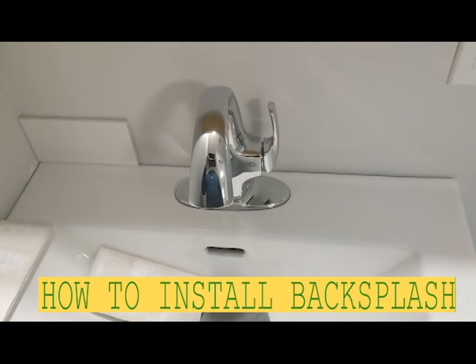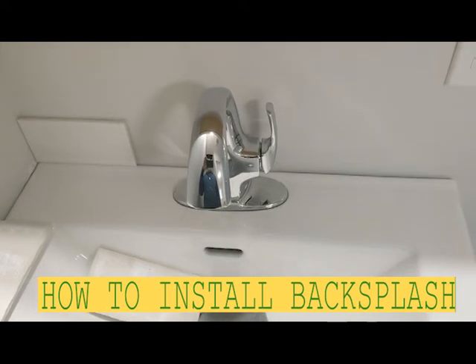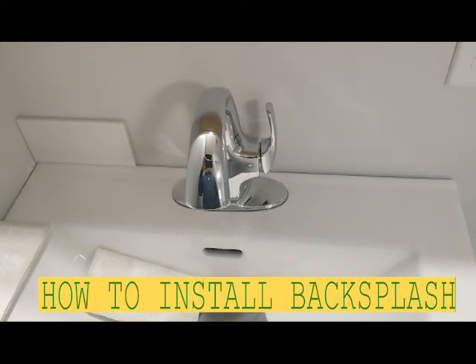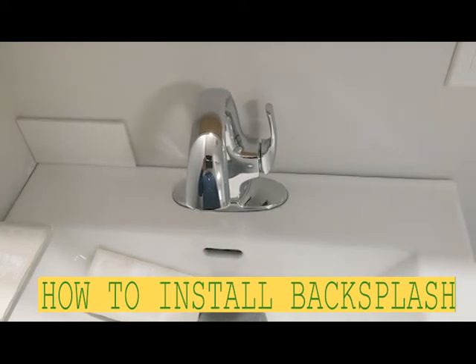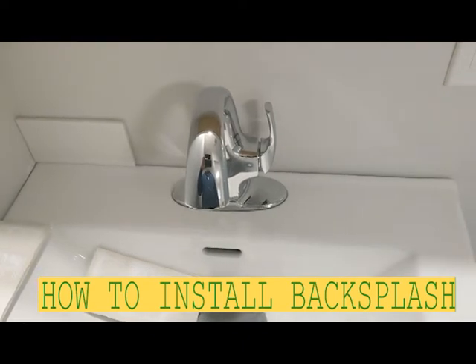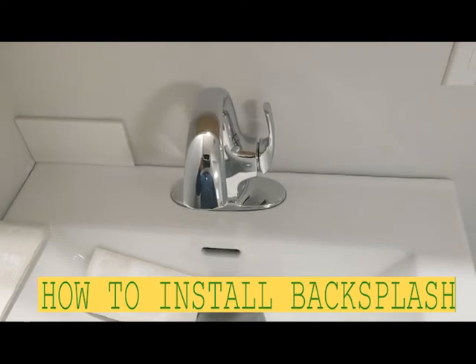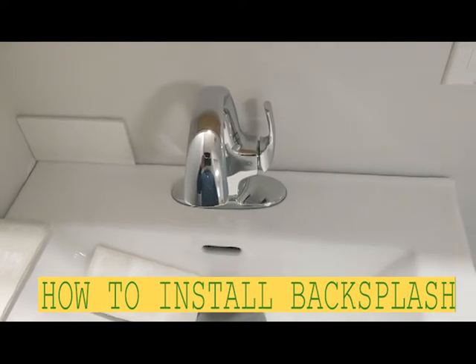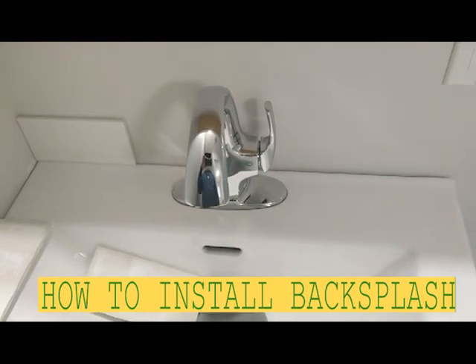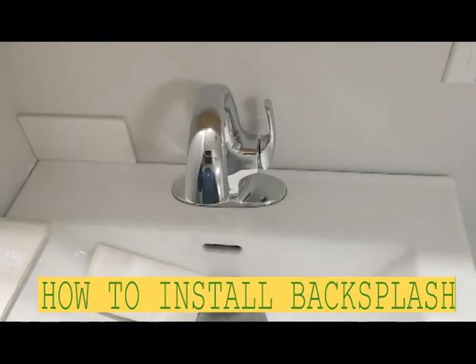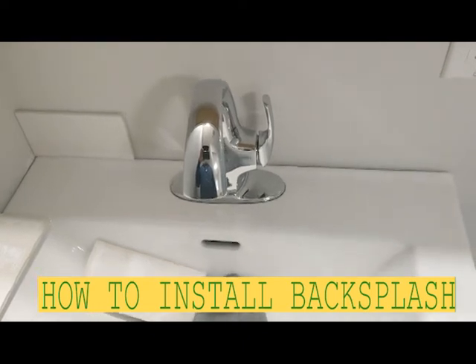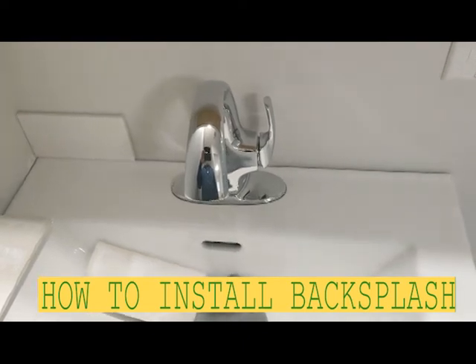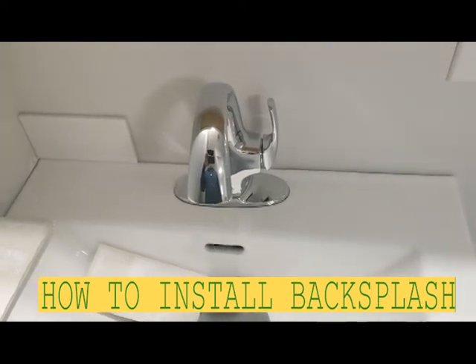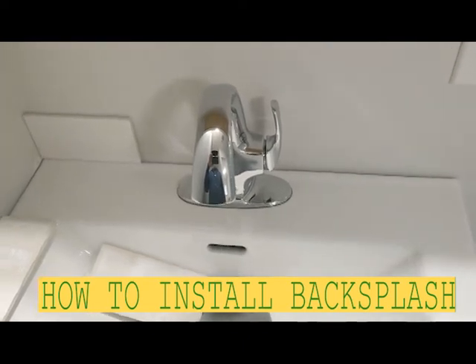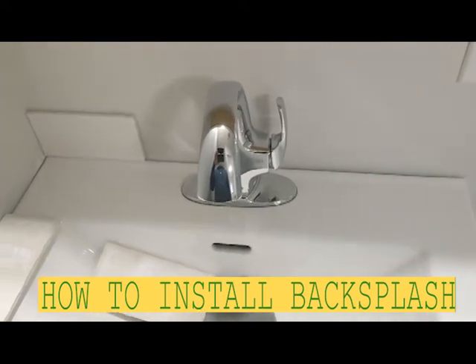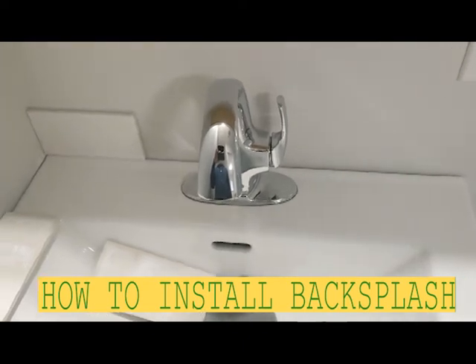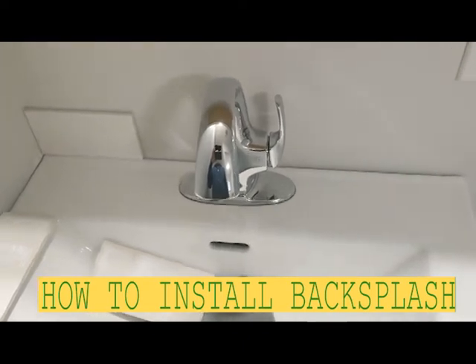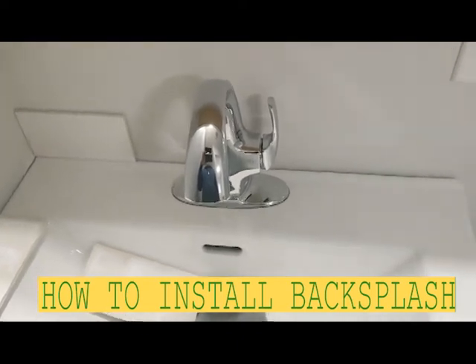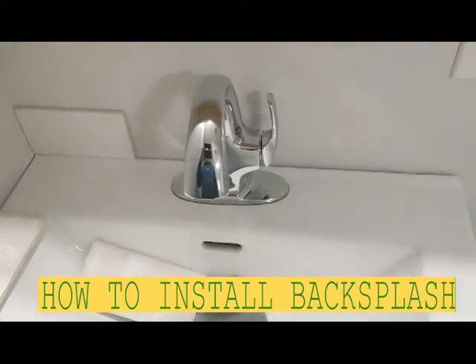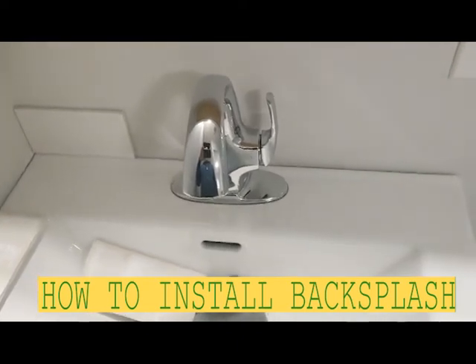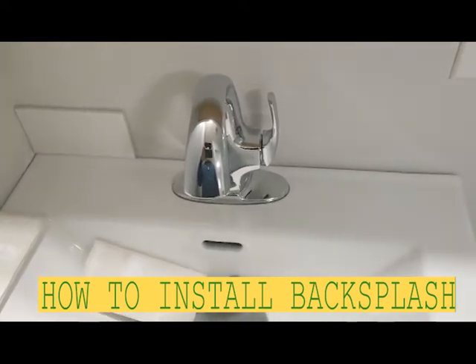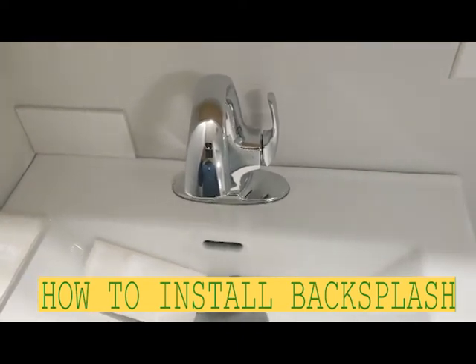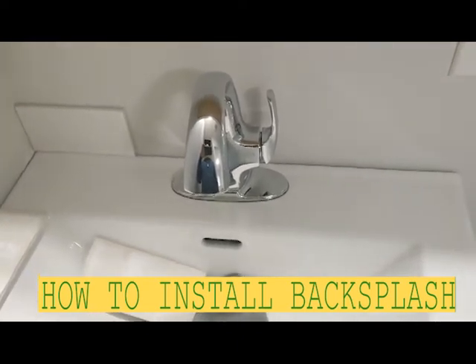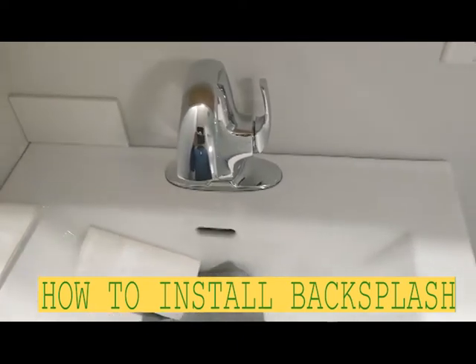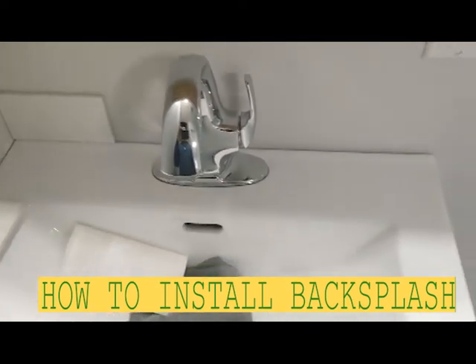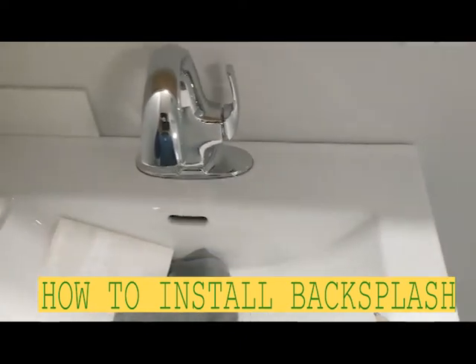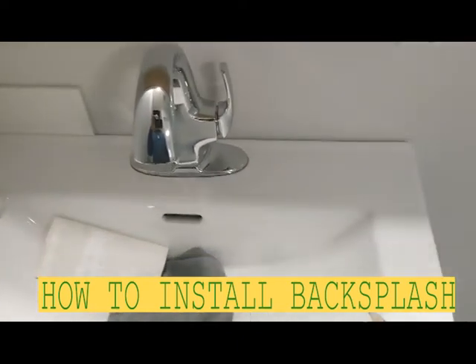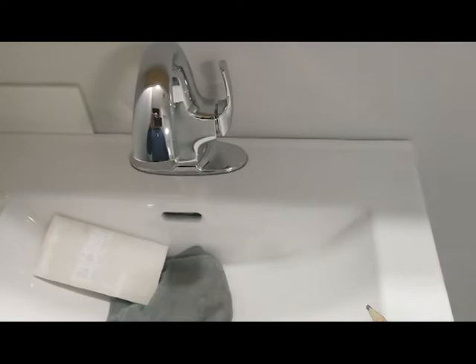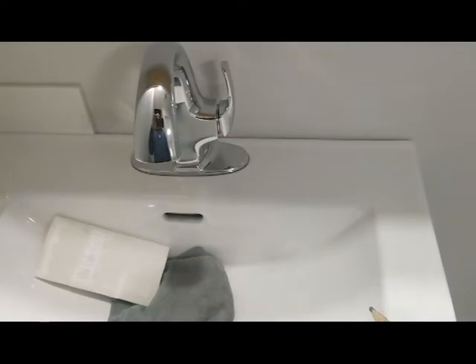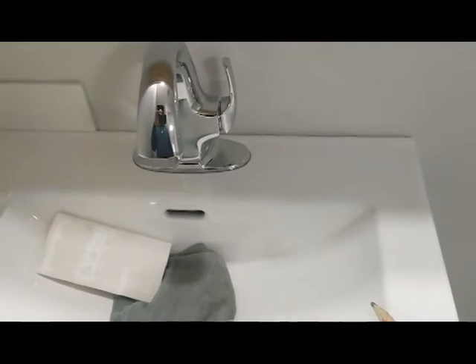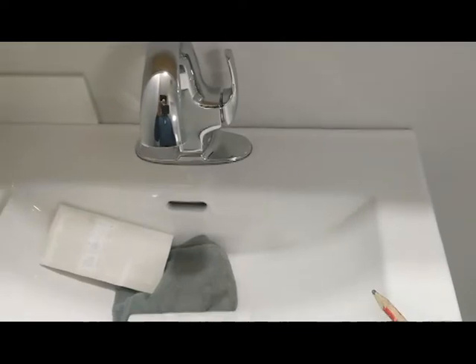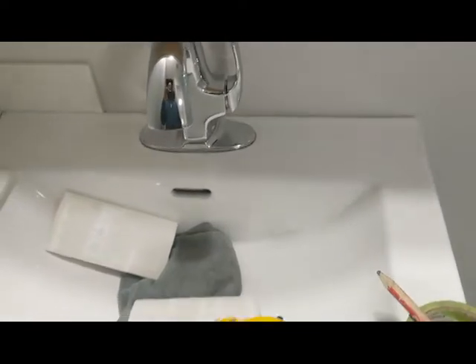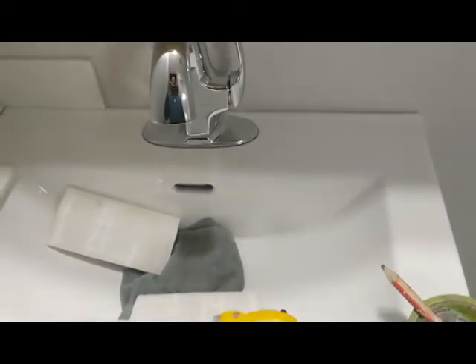Hello my friends, Bayan here. In this video I'm just gonna show you how to backsplash, very easy. This is gonna be just one tile.